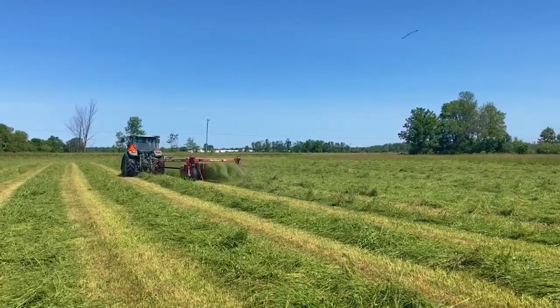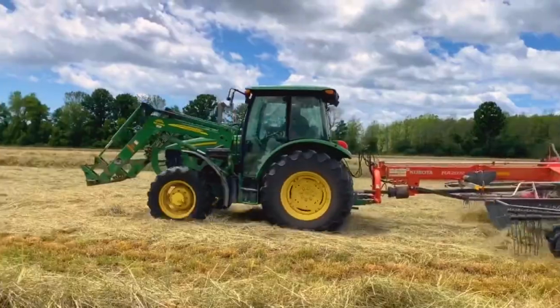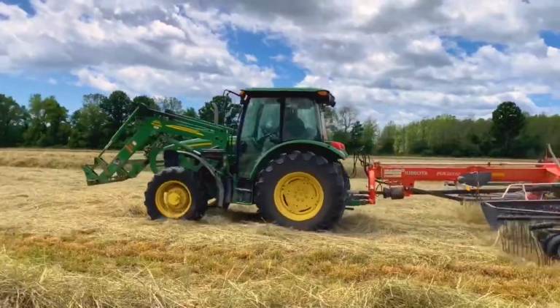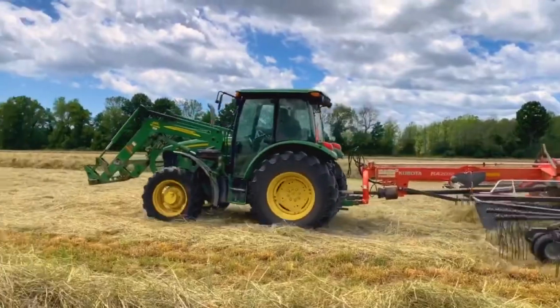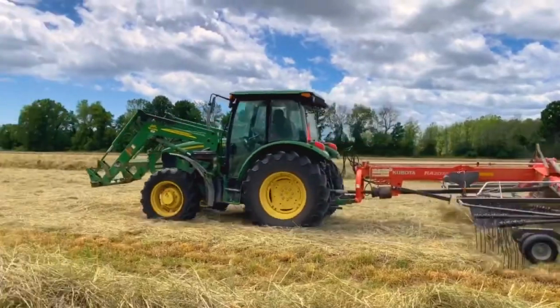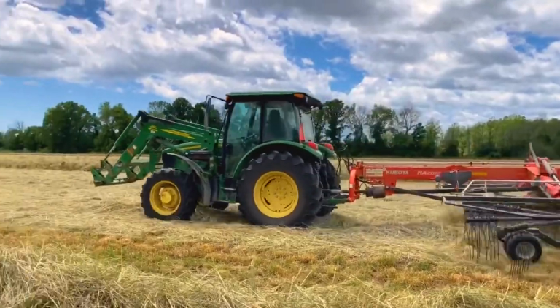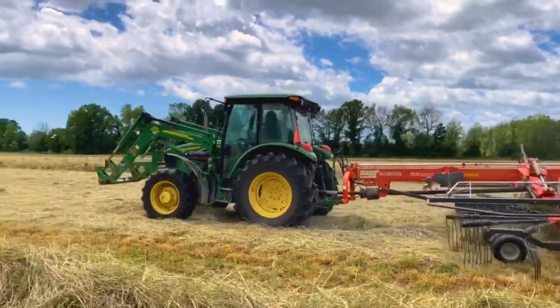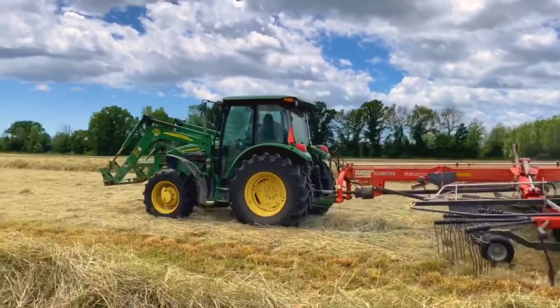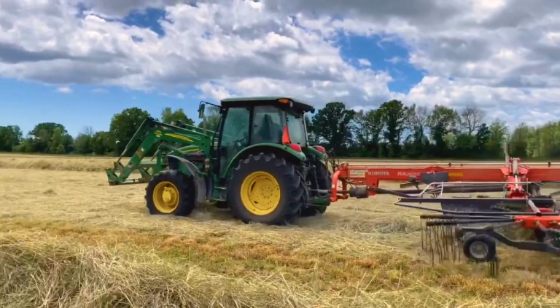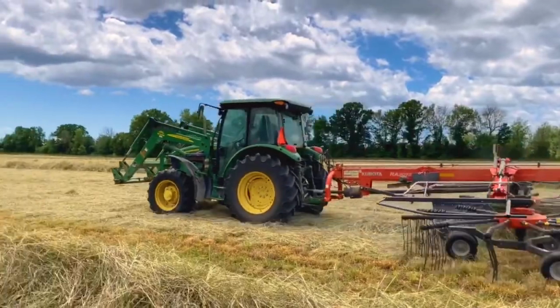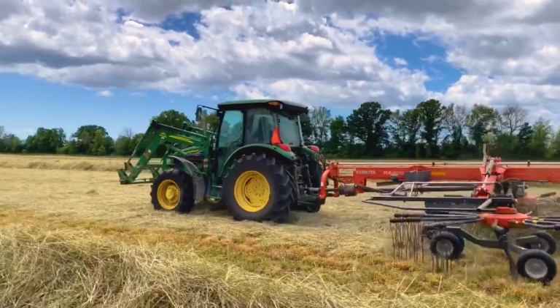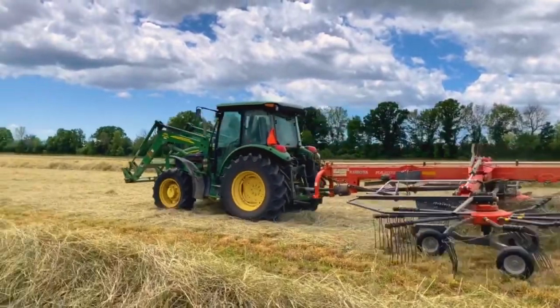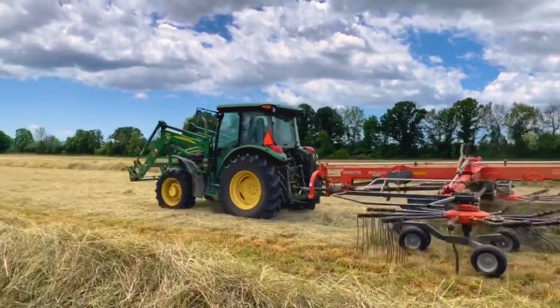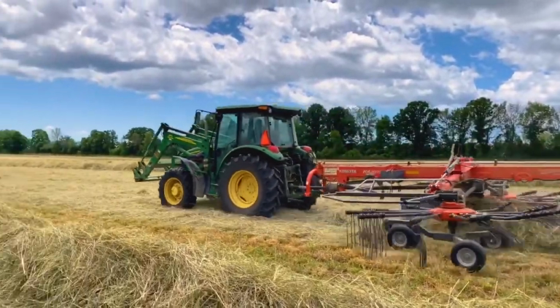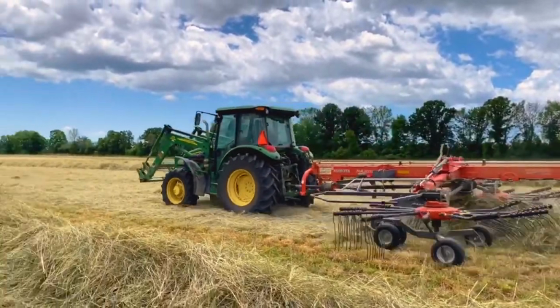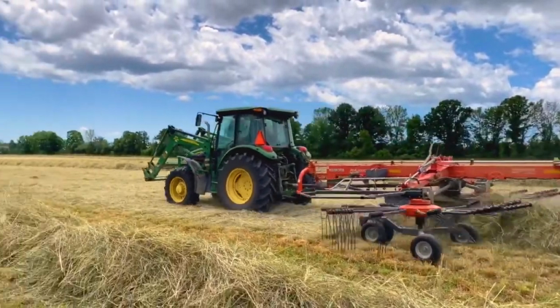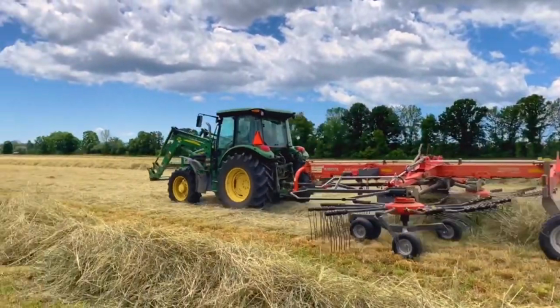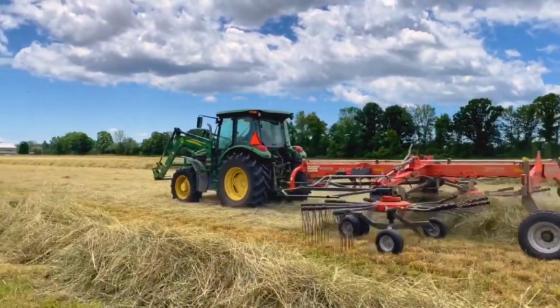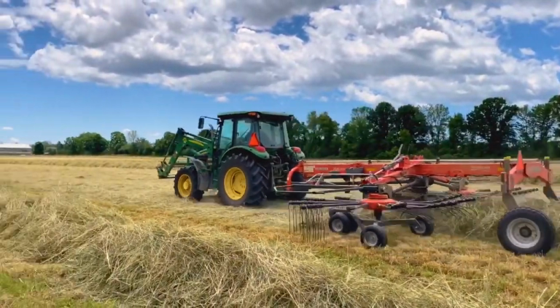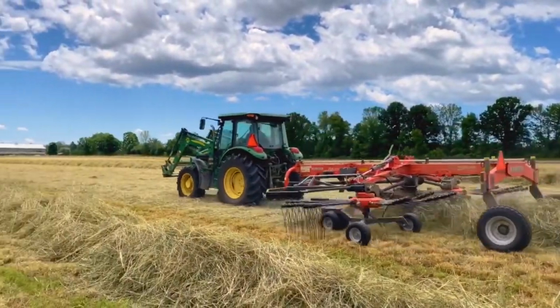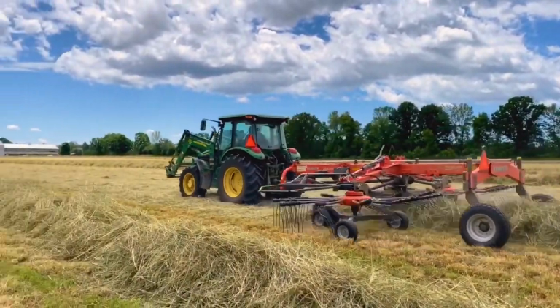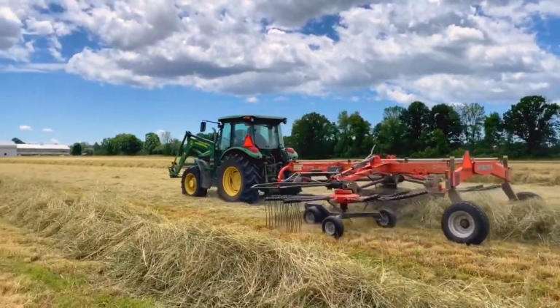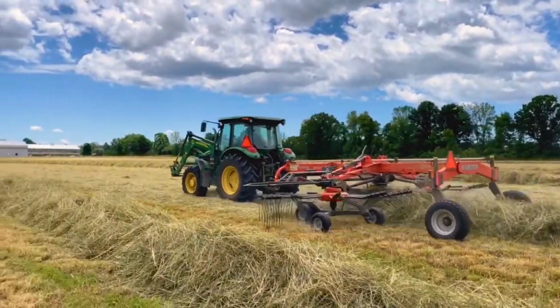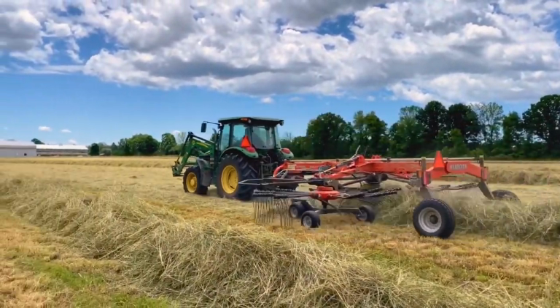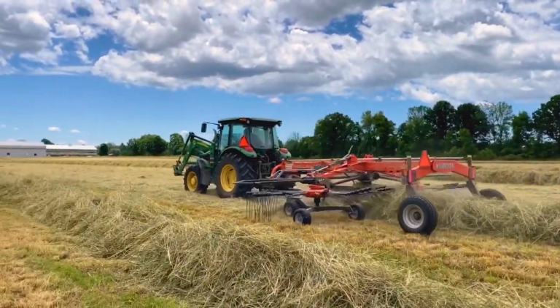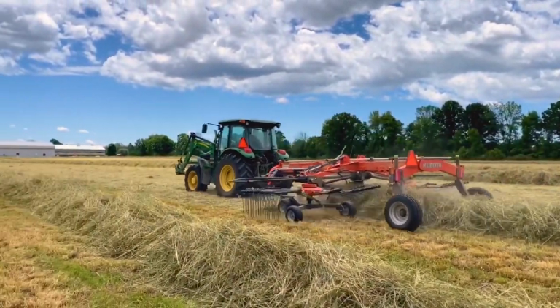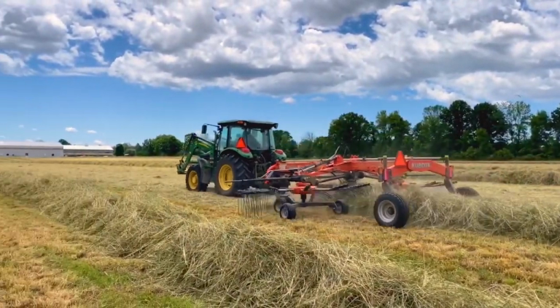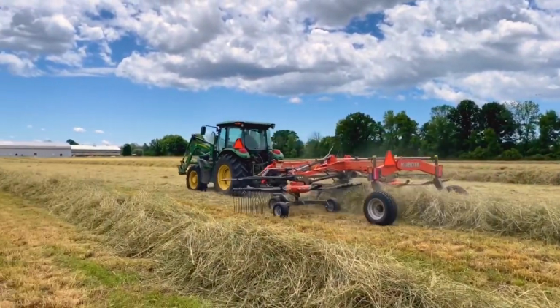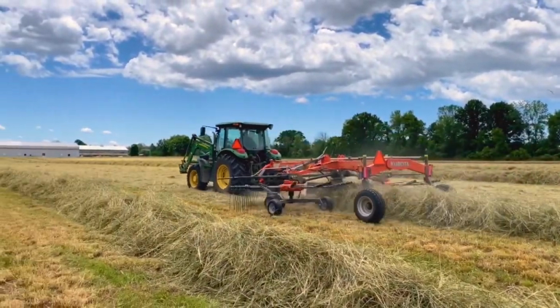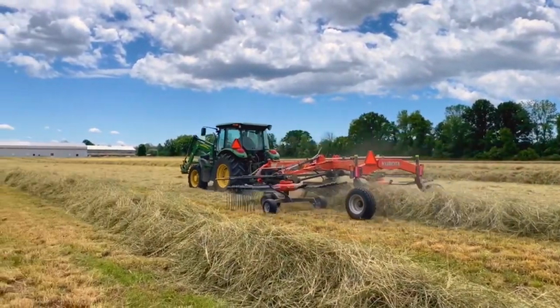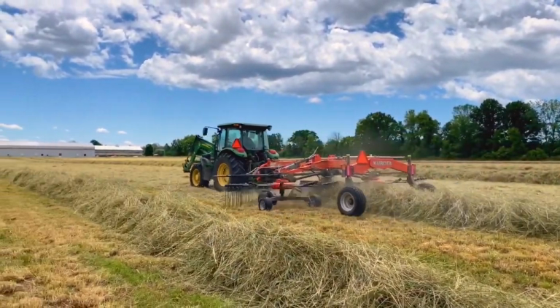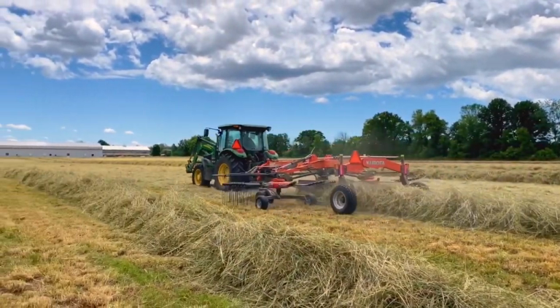We need to rake, or as we call it windrow, the grass to ensure that the grass is exposed to sun and dries evenly.